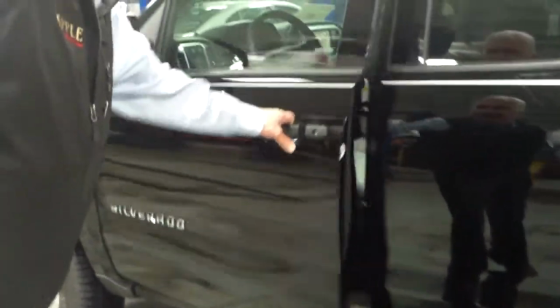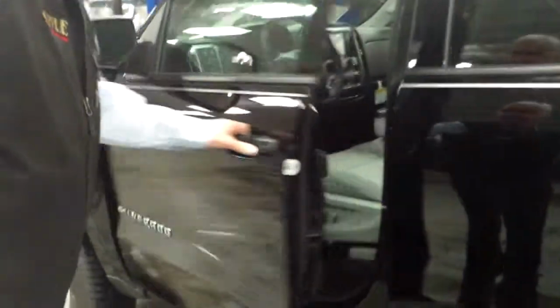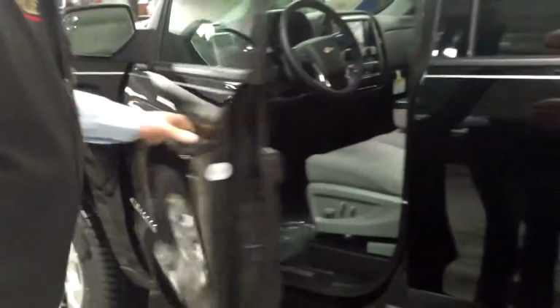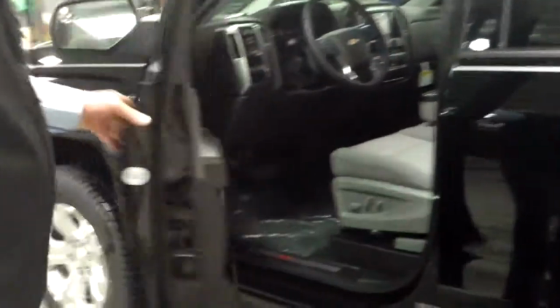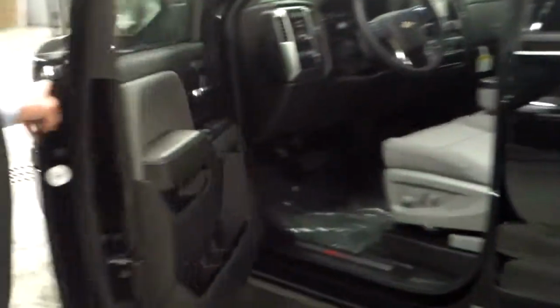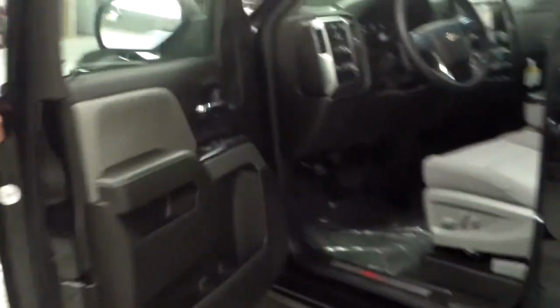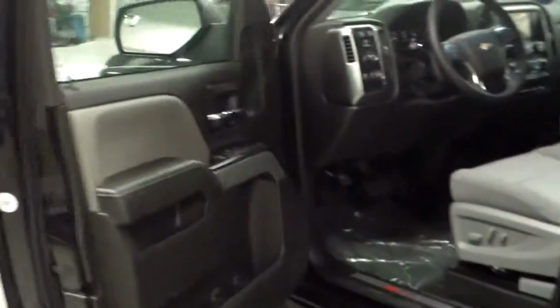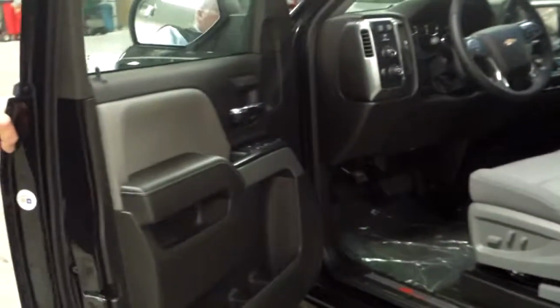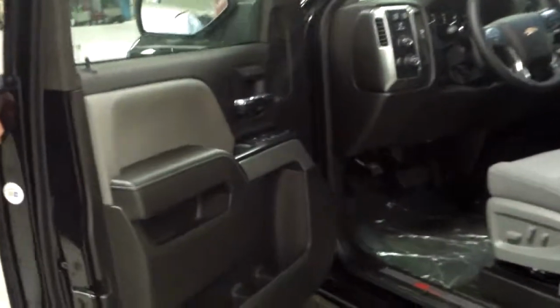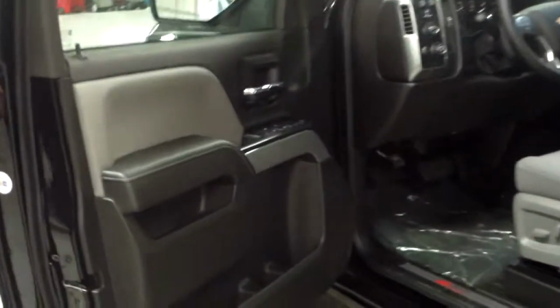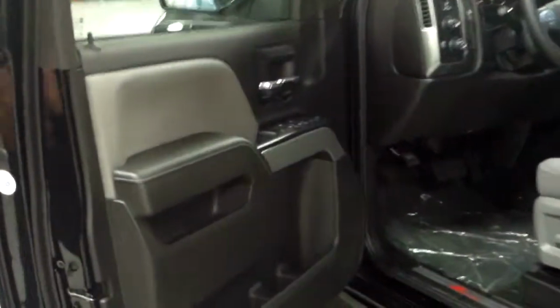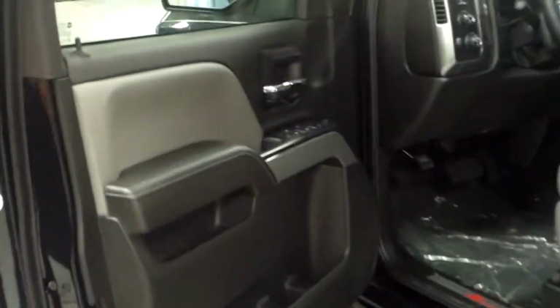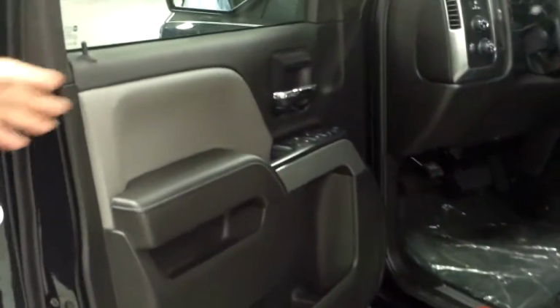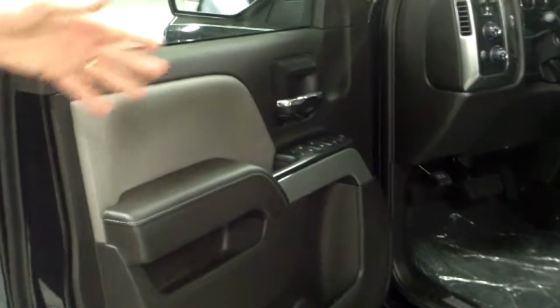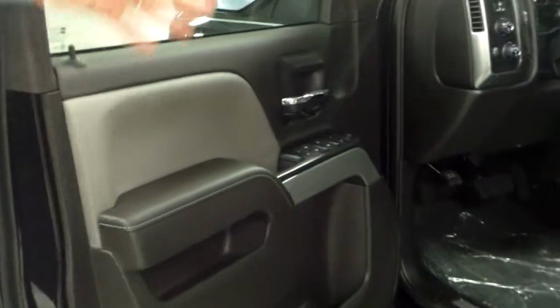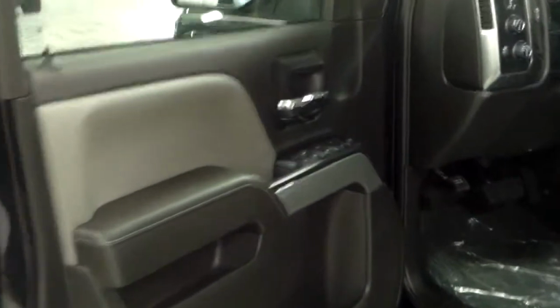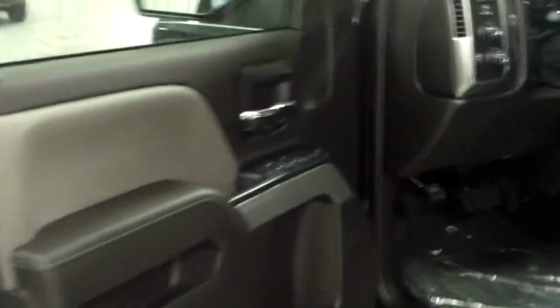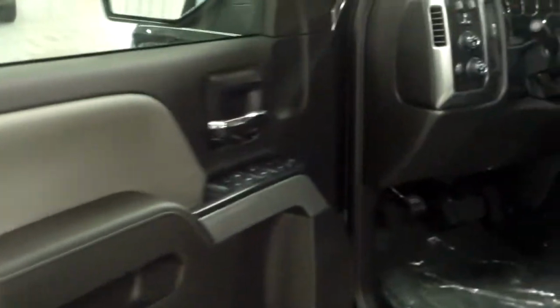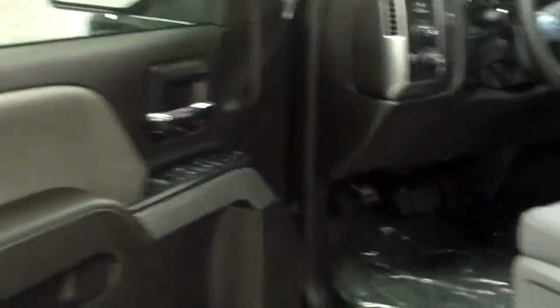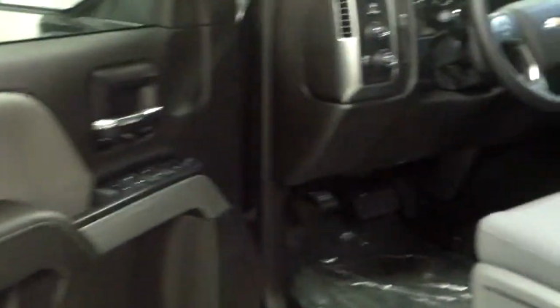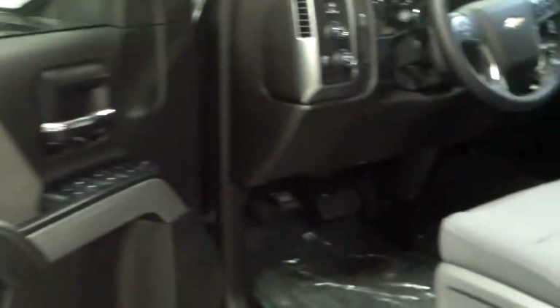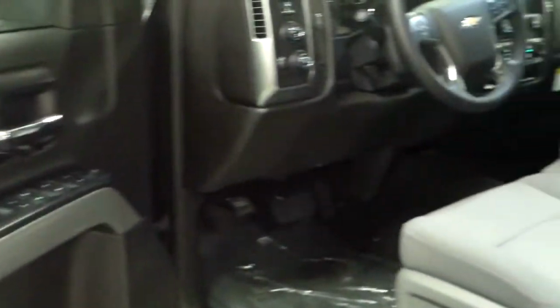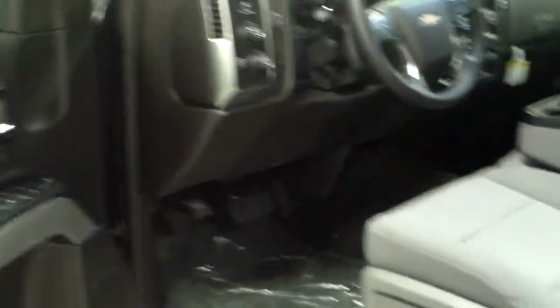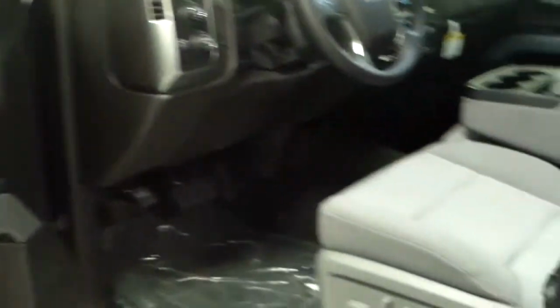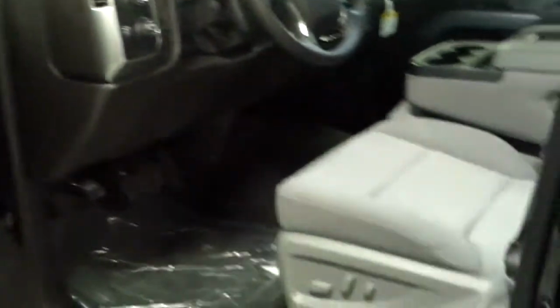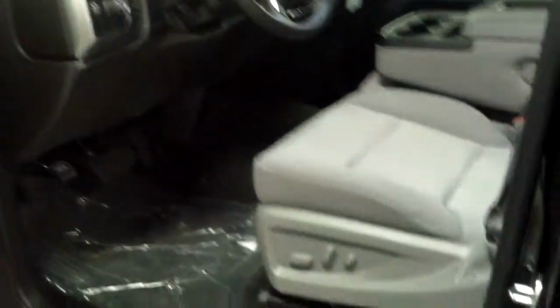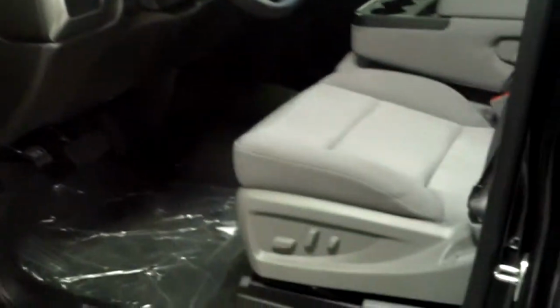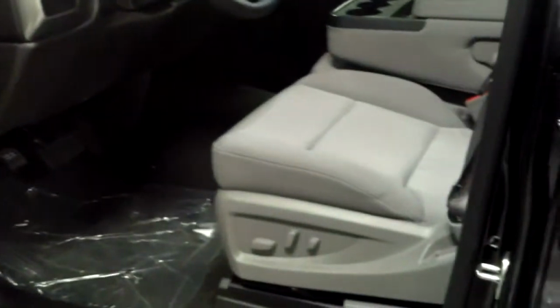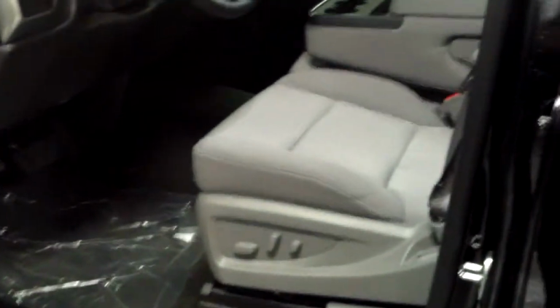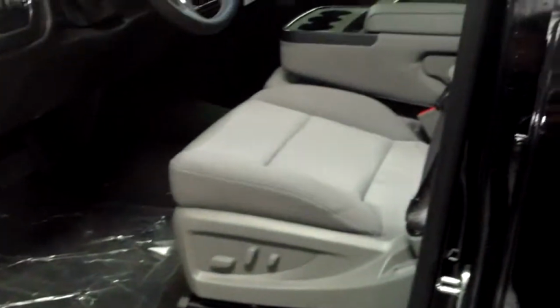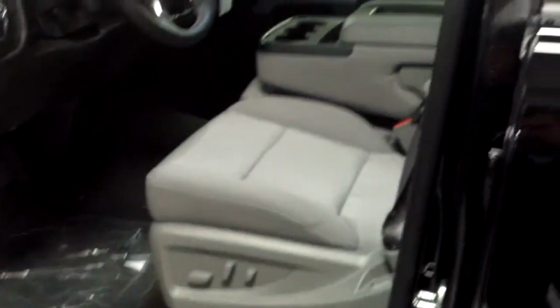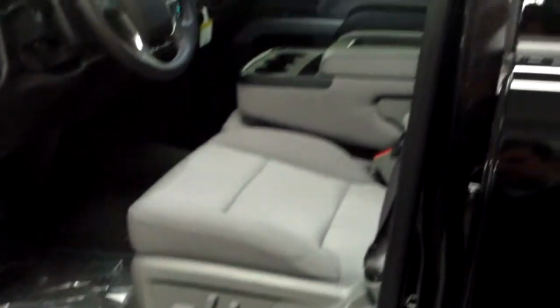Inside, you have your options. This is the standard seat. You can also get bucket seats.